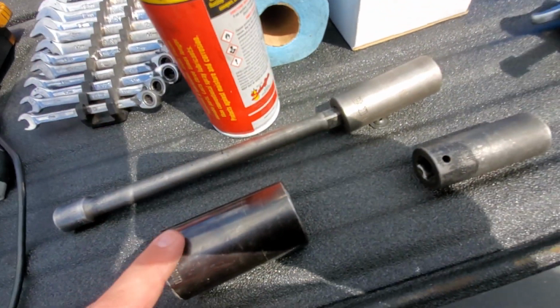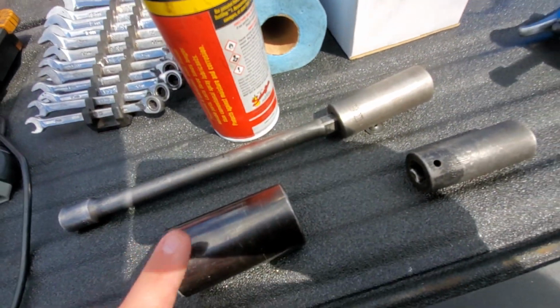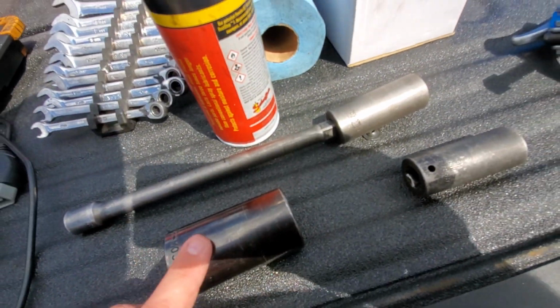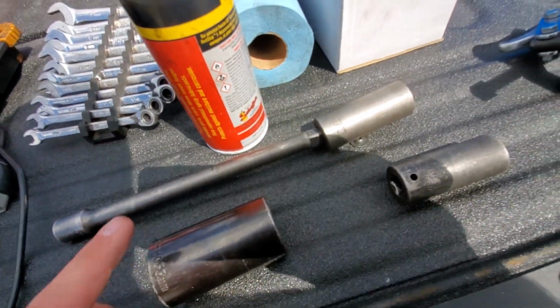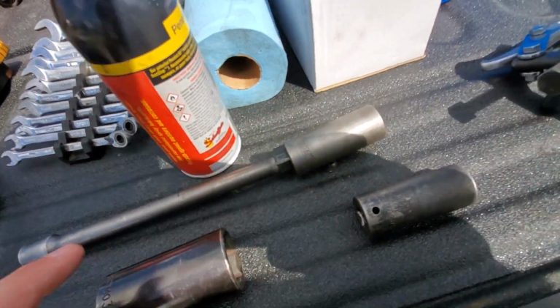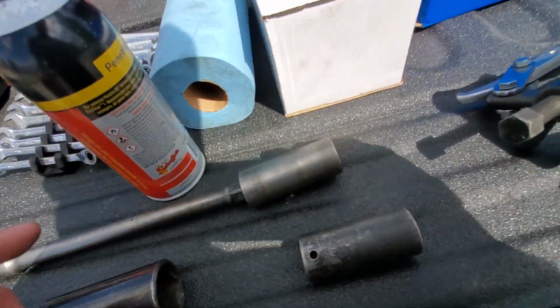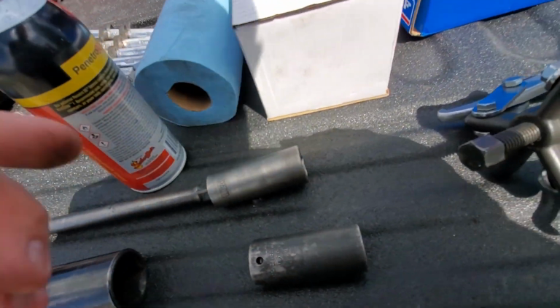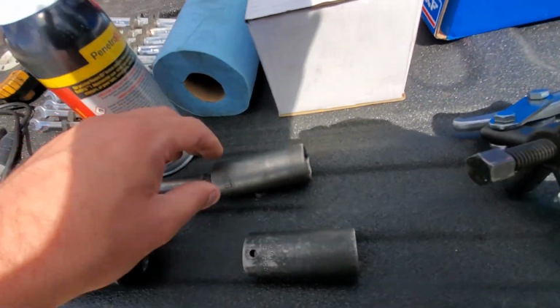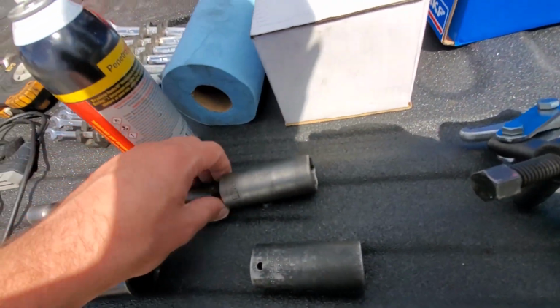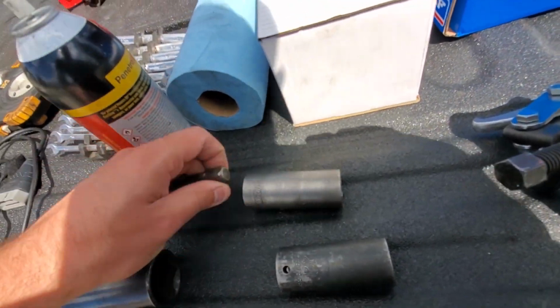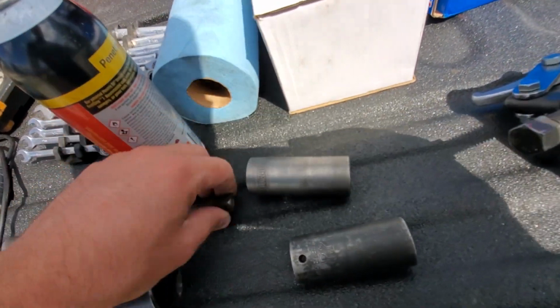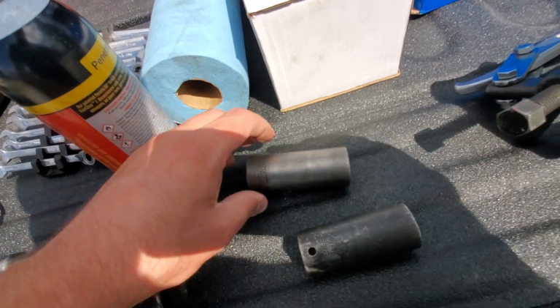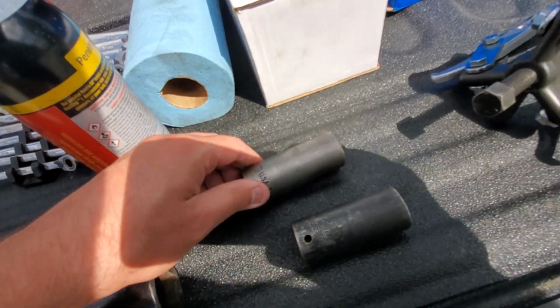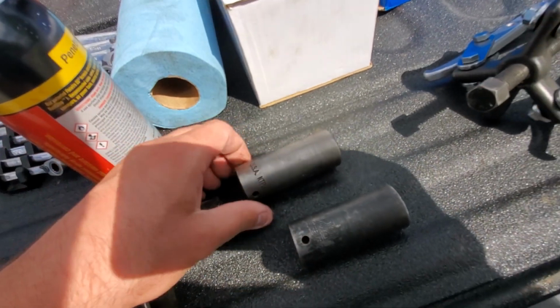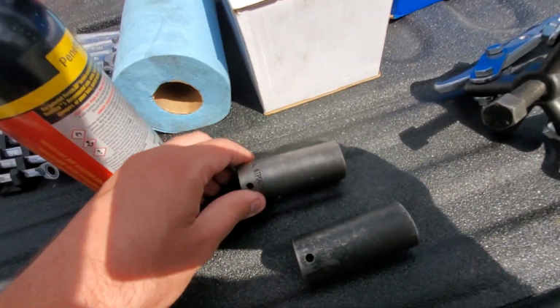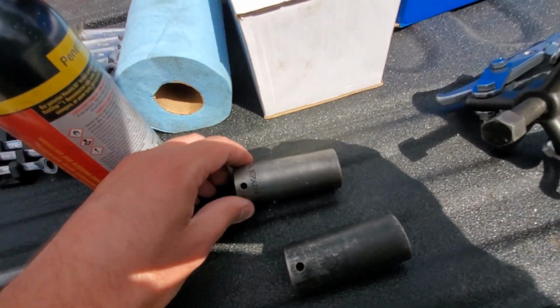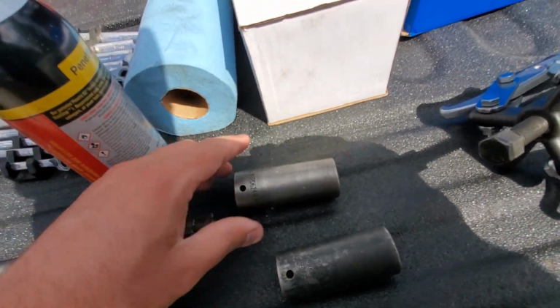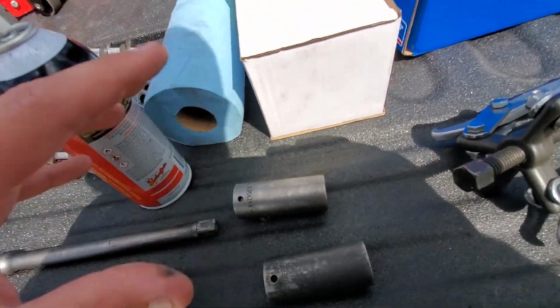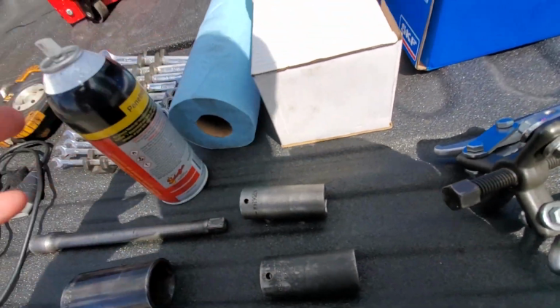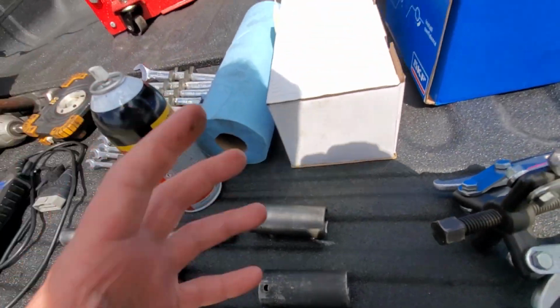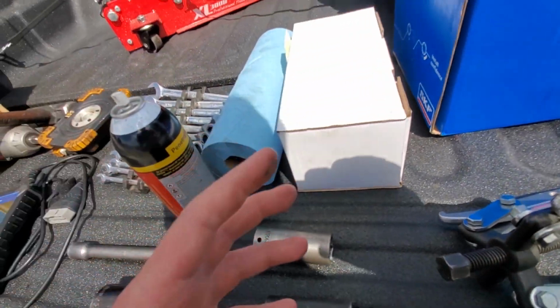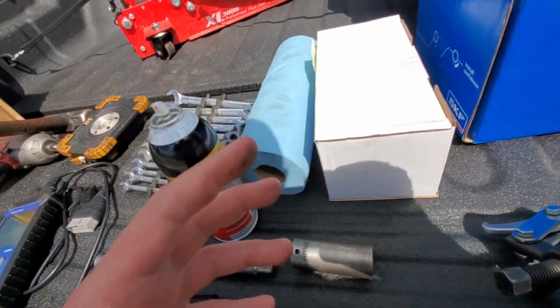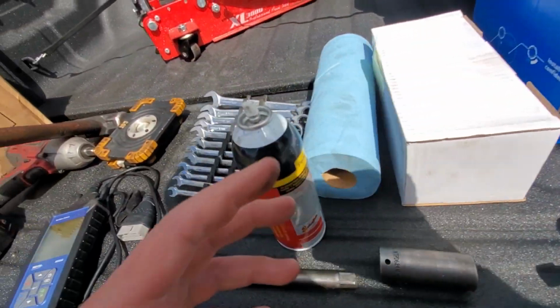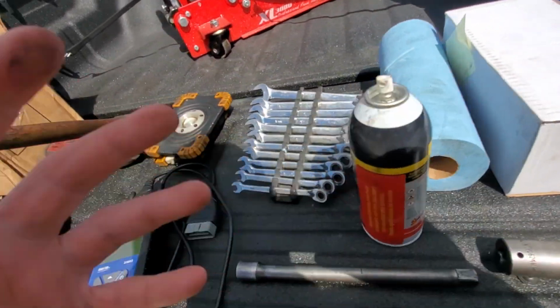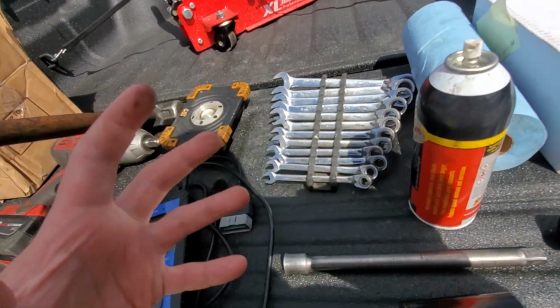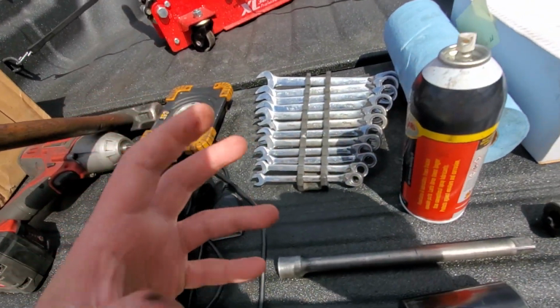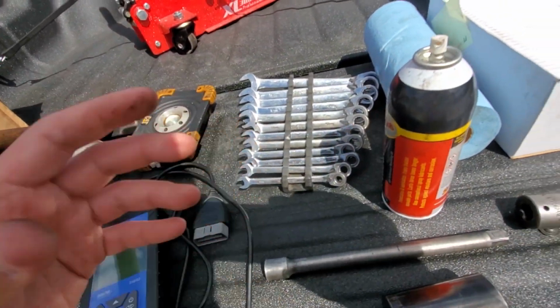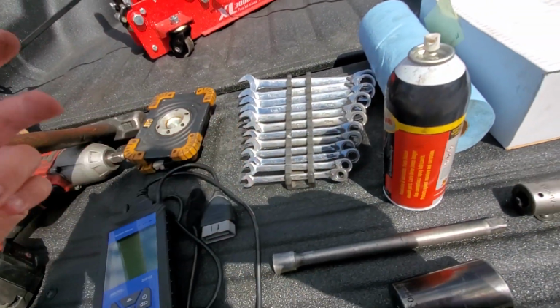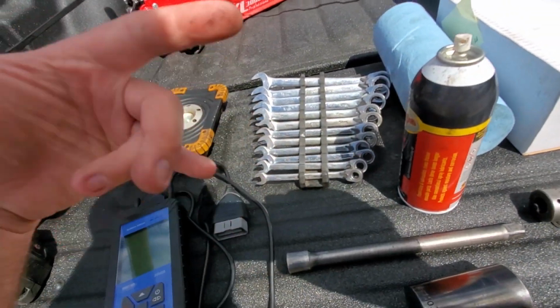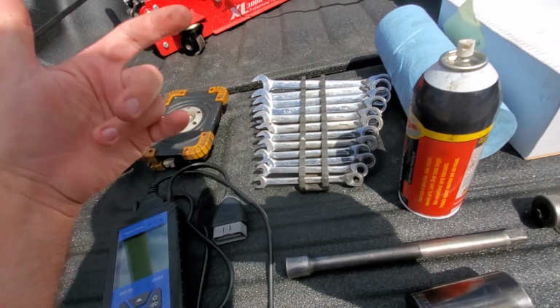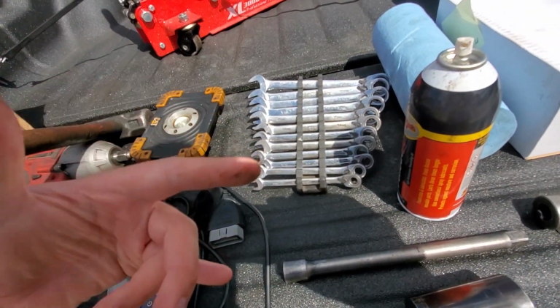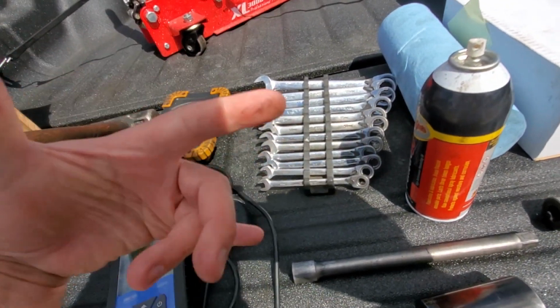By the way, it's a 22 millimeter on the wheel lug nuts and 33 millimeter on the axle nut. Then you're going to need a 24 millimeter for the caliper bracket.